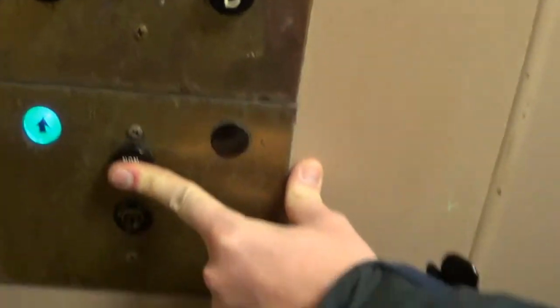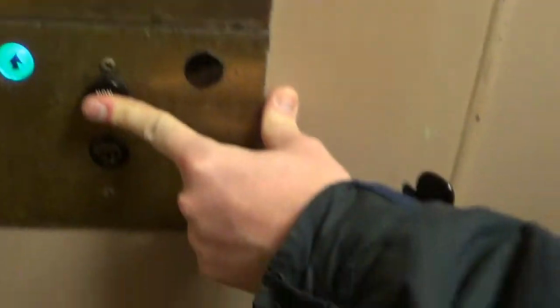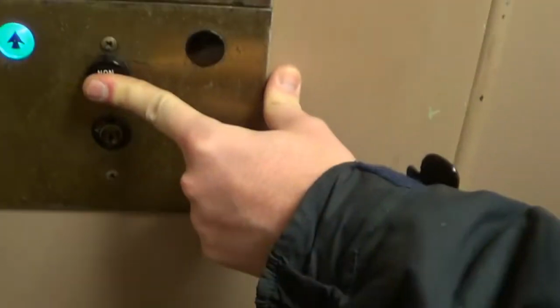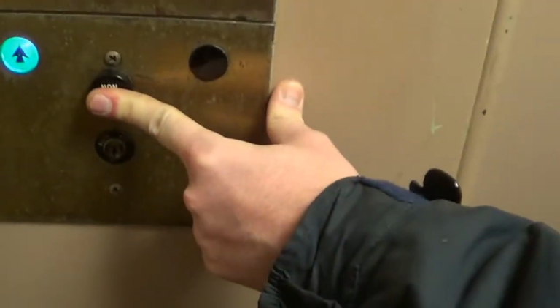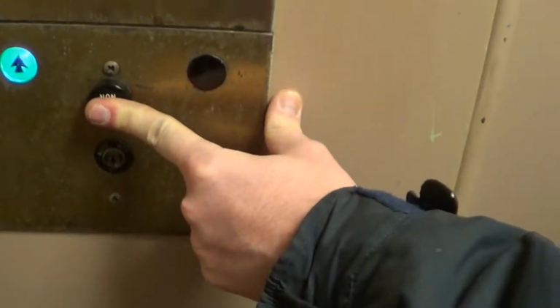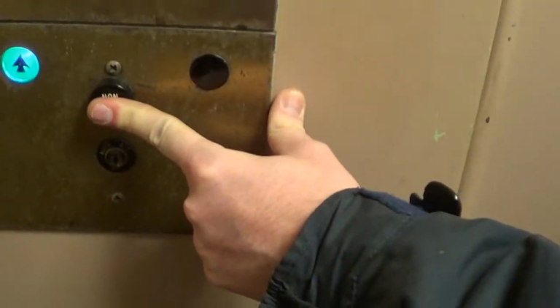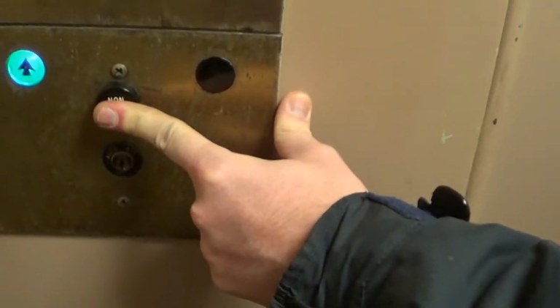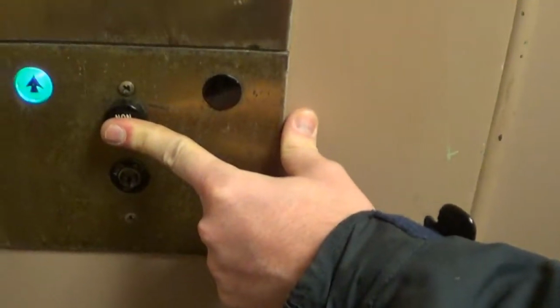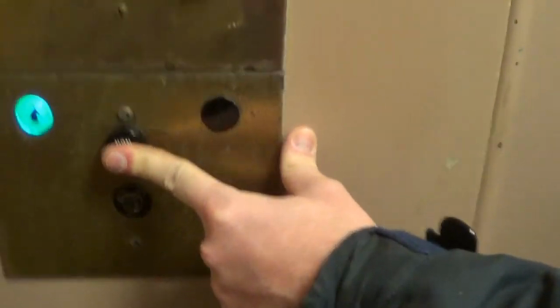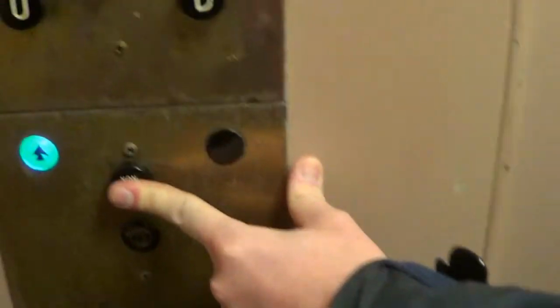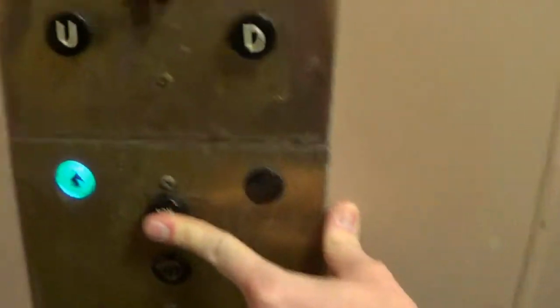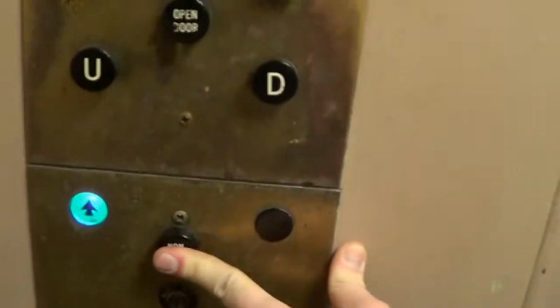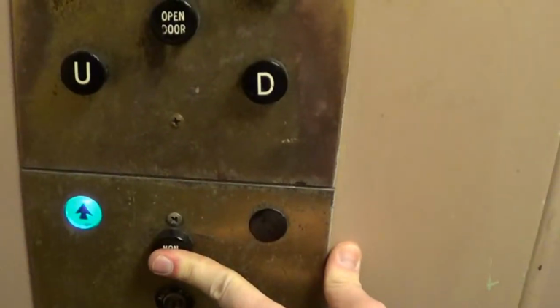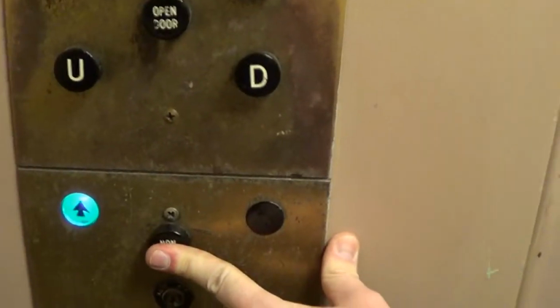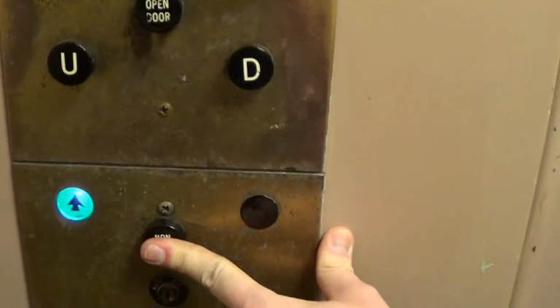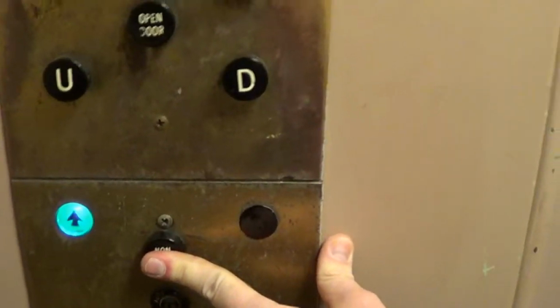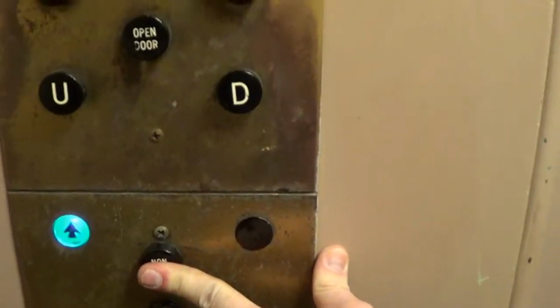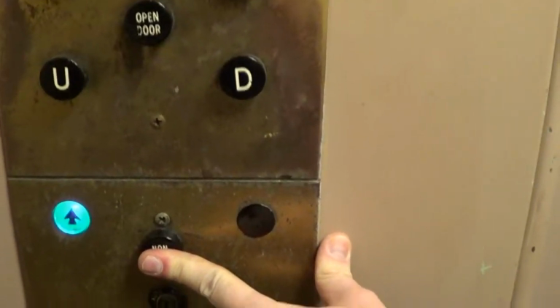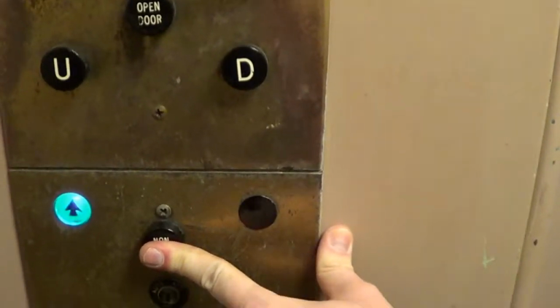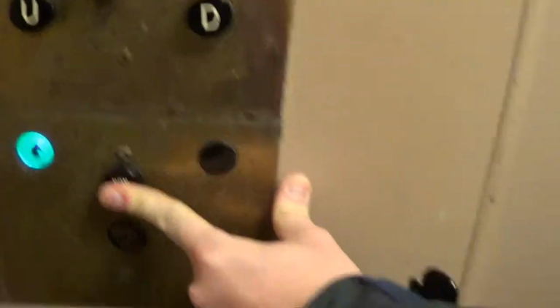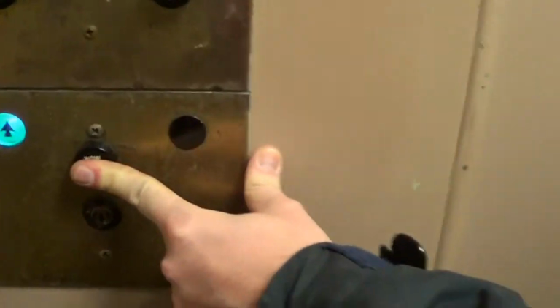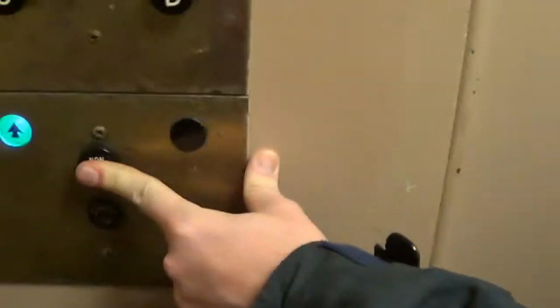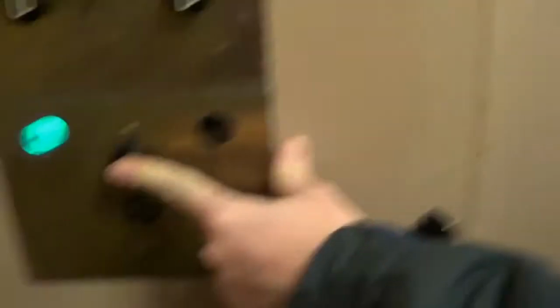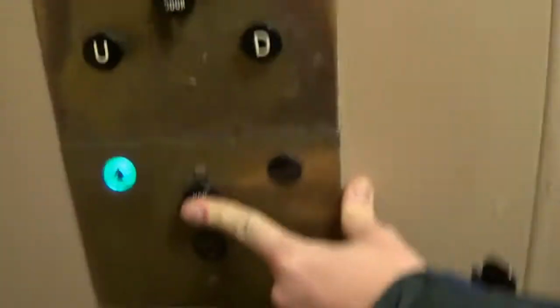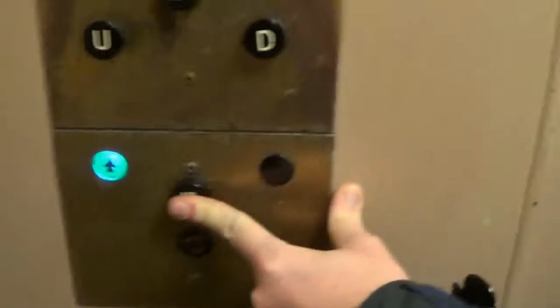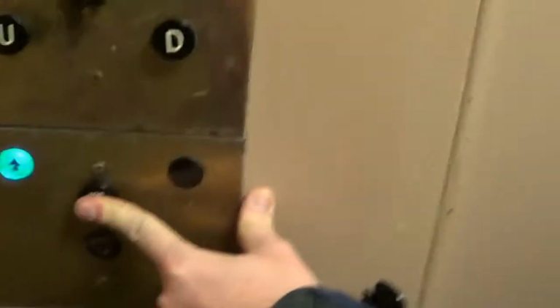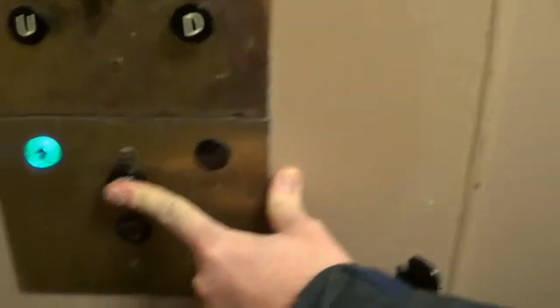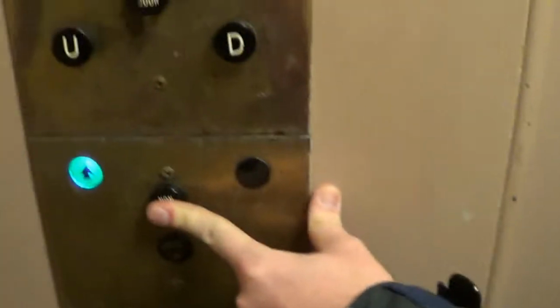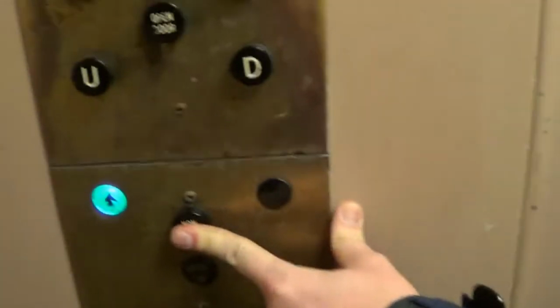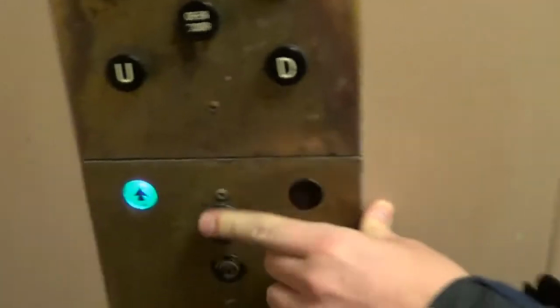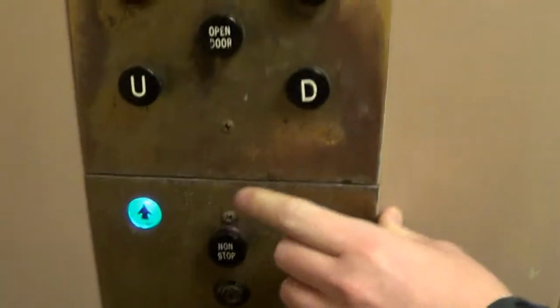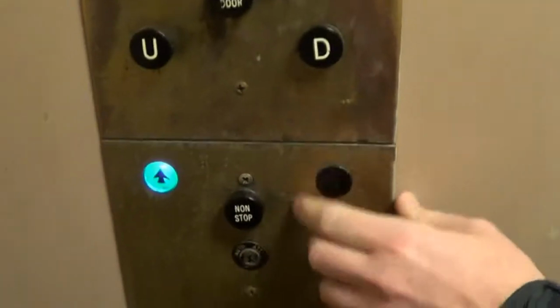We just put this elevator on independent service by holding this. Does that actually work?